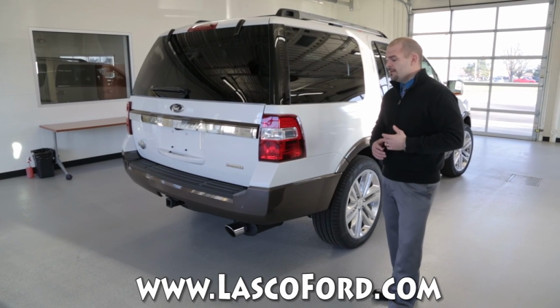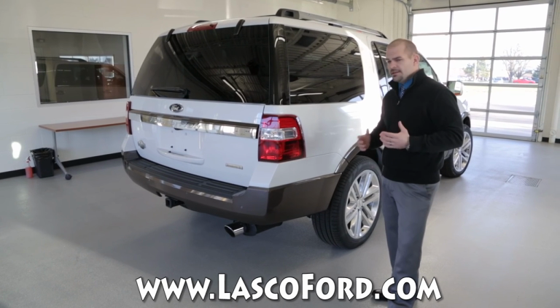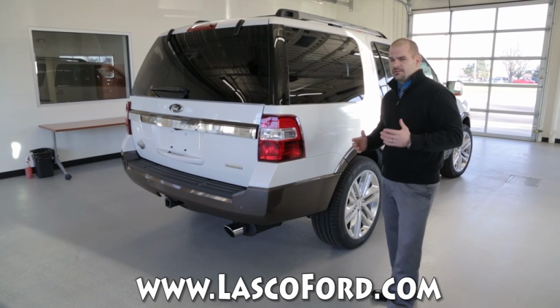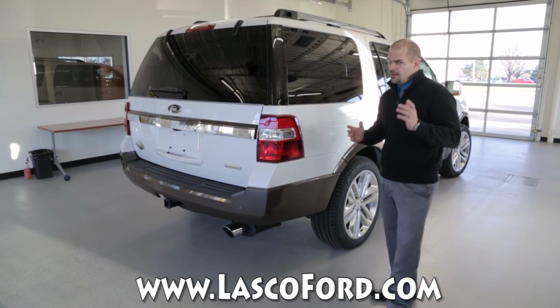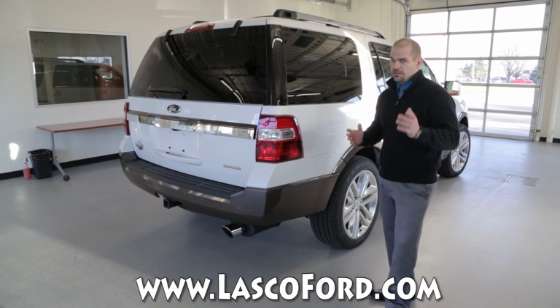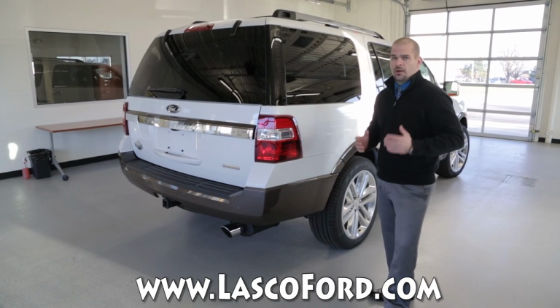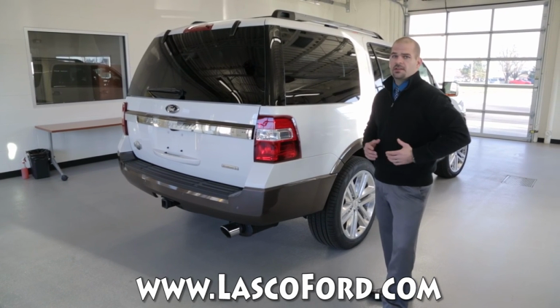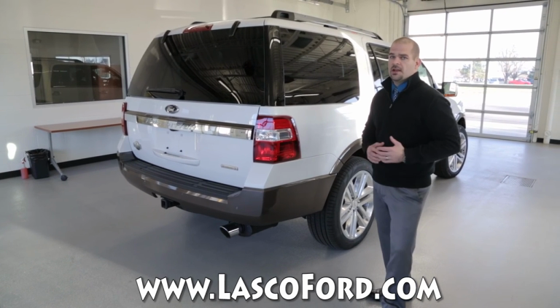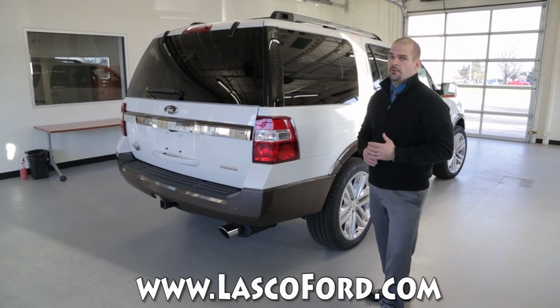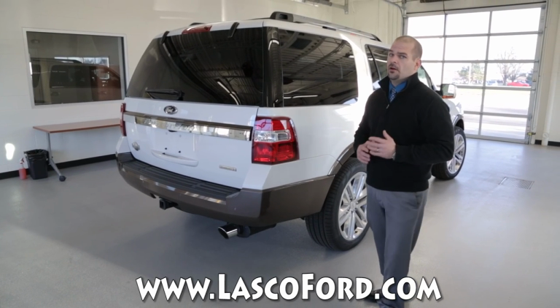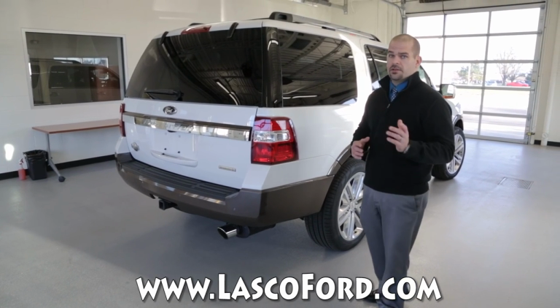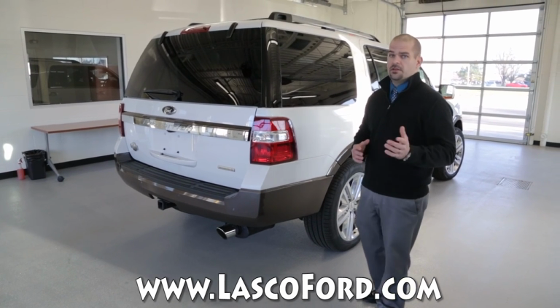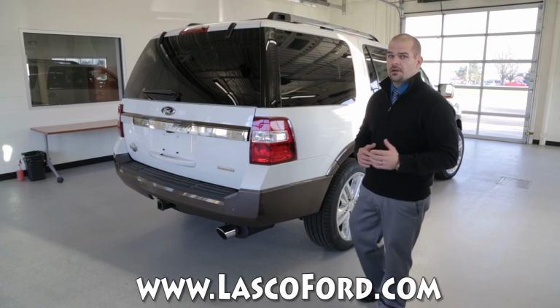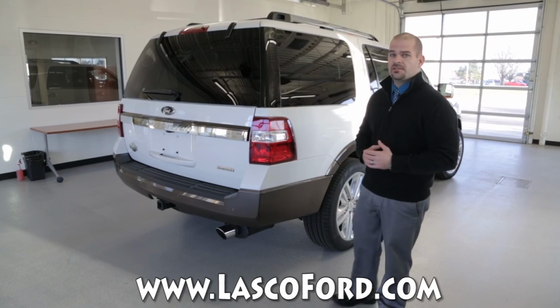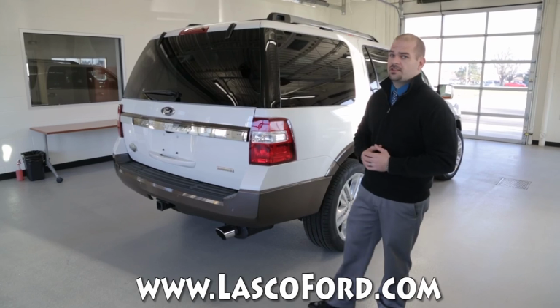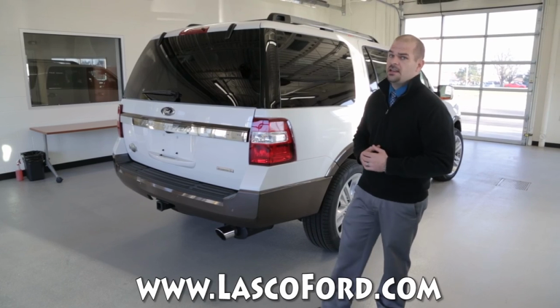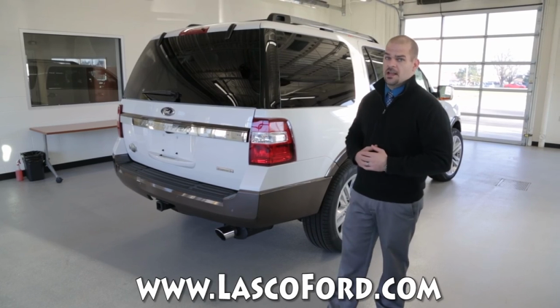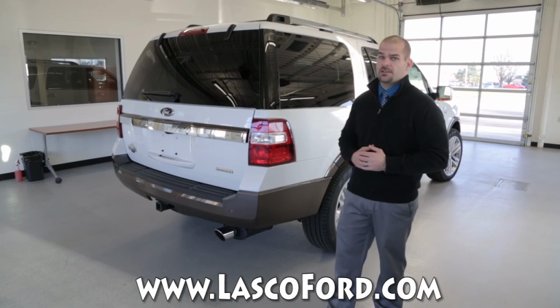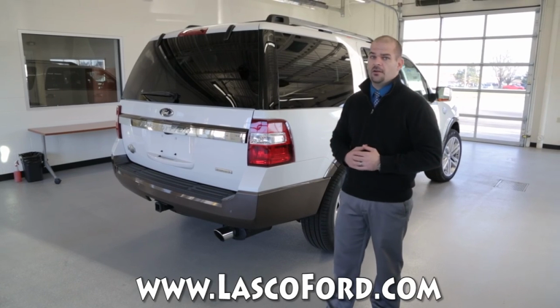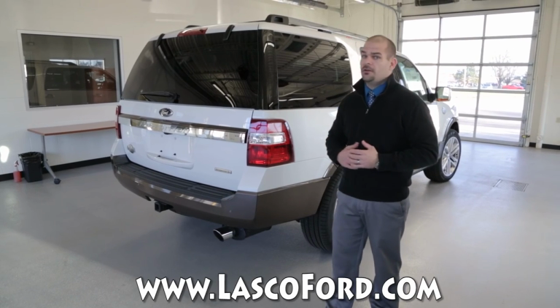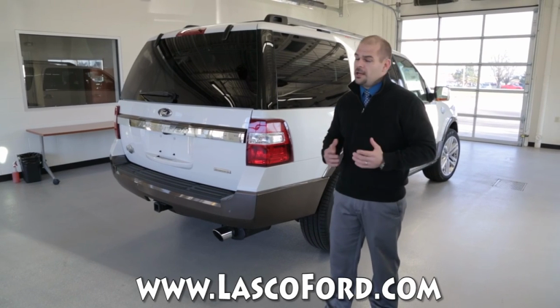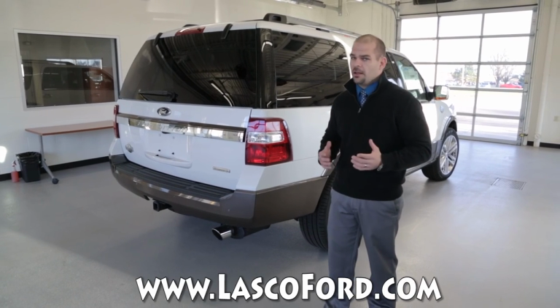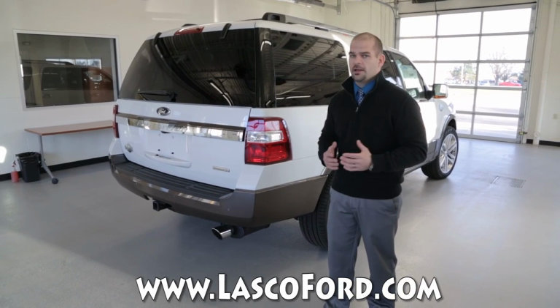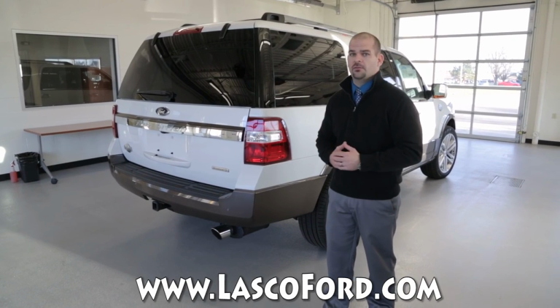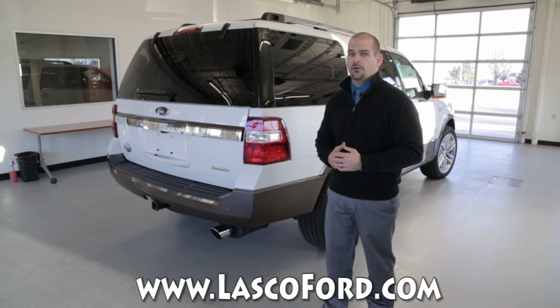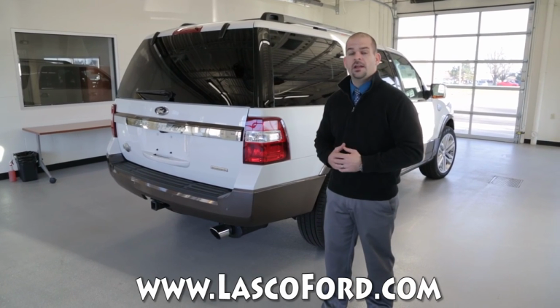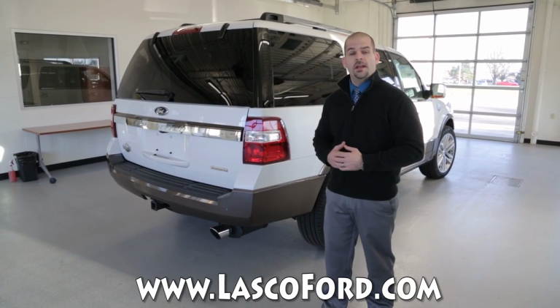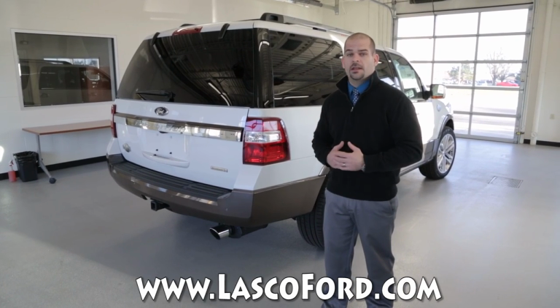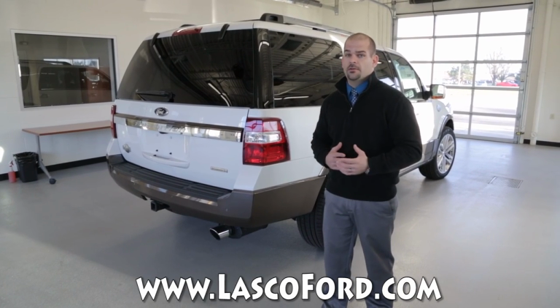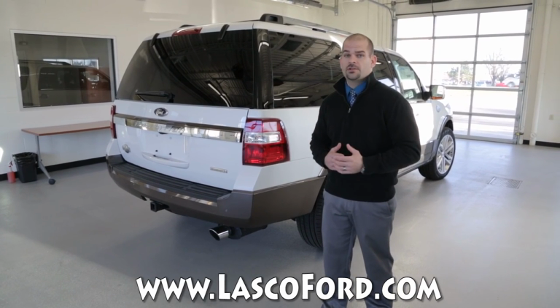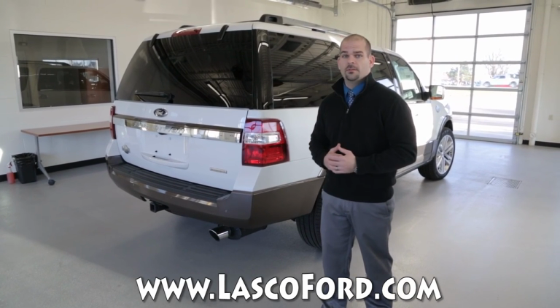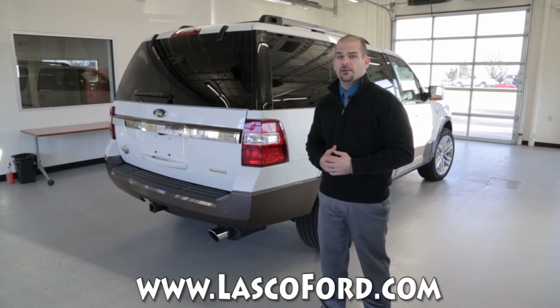This is a quick example of what the 2016 Expedition has to offer here at Lasco Ford in the King Ranch trim level.